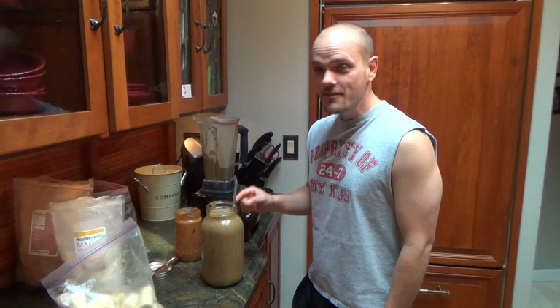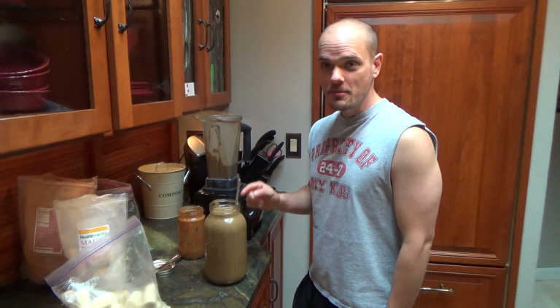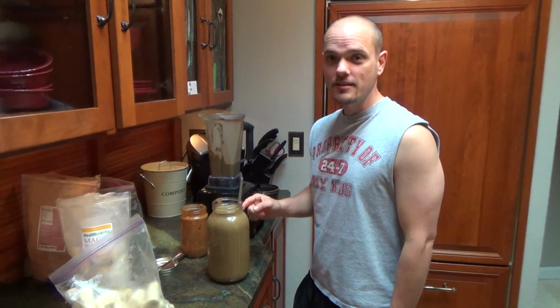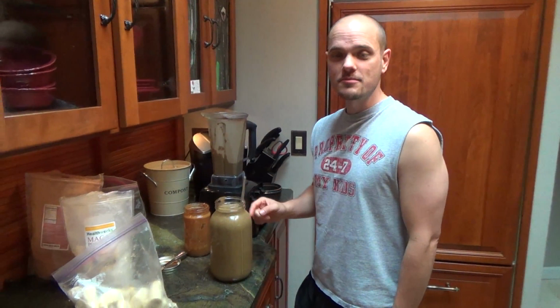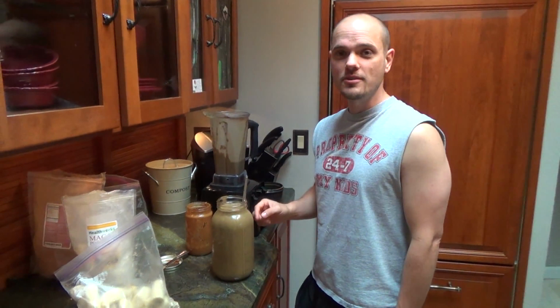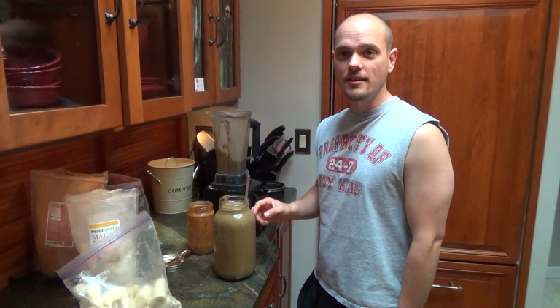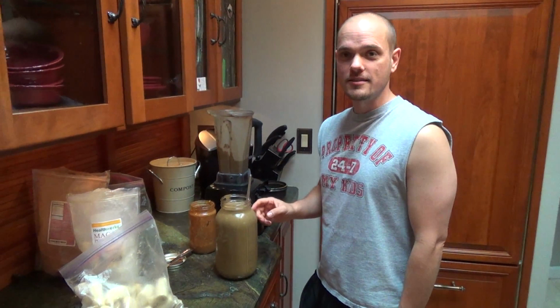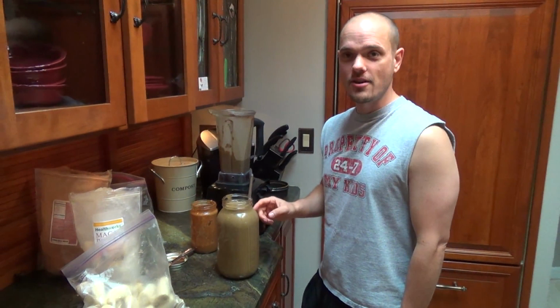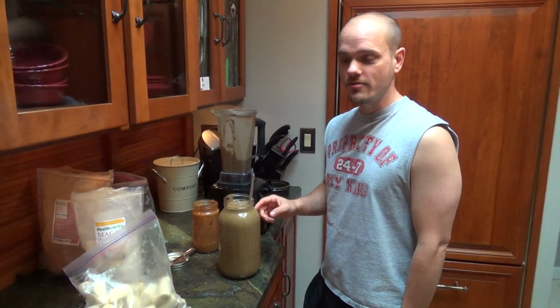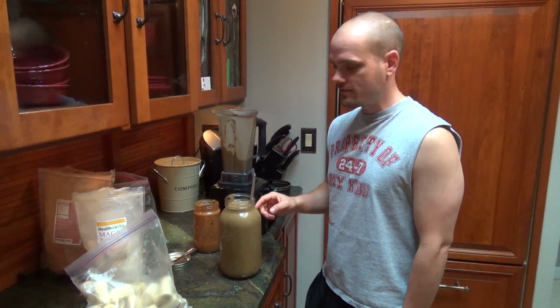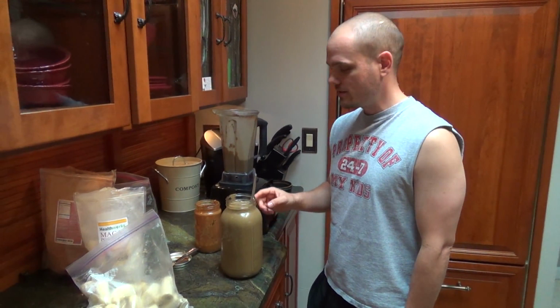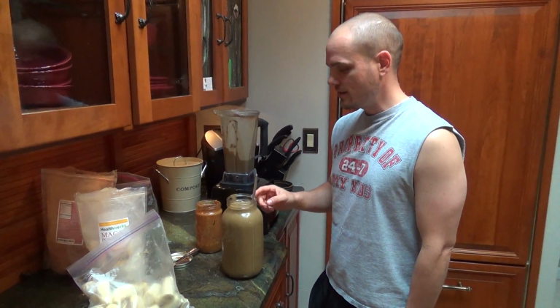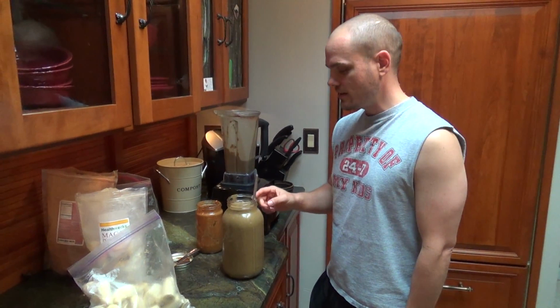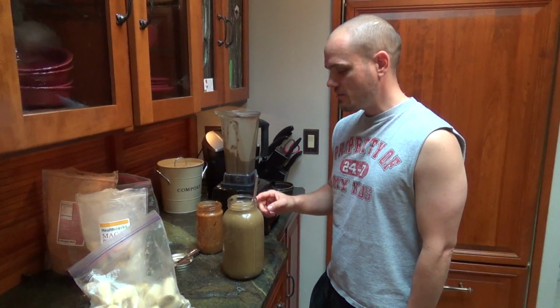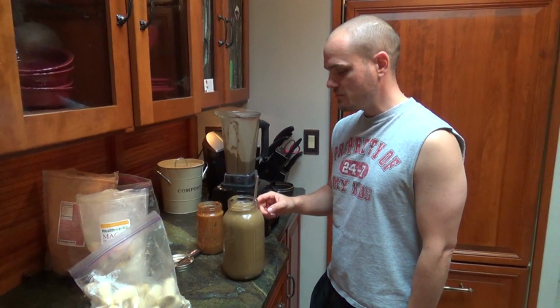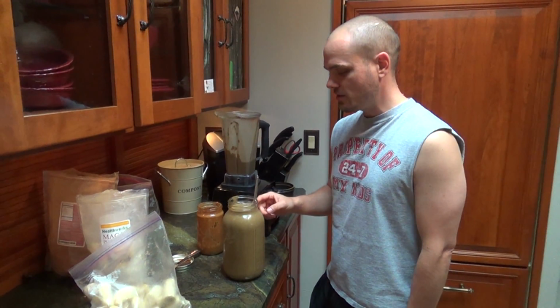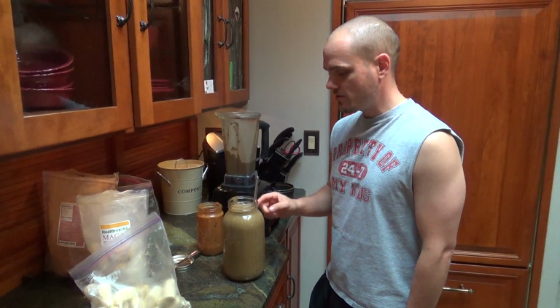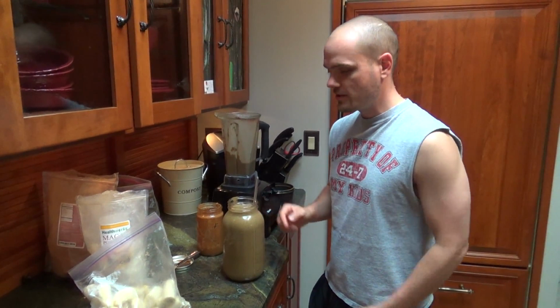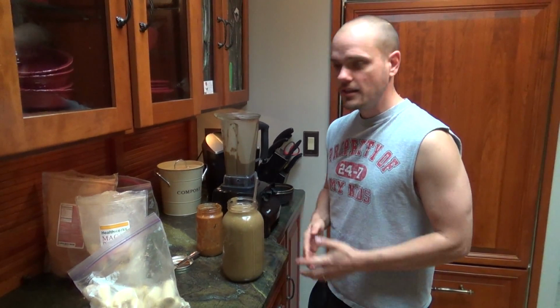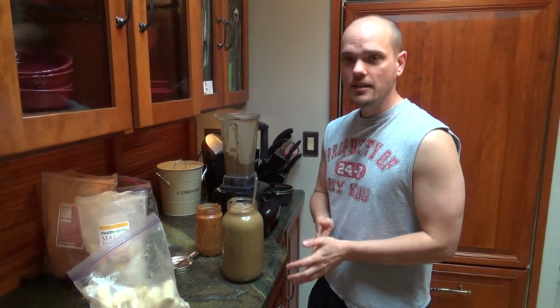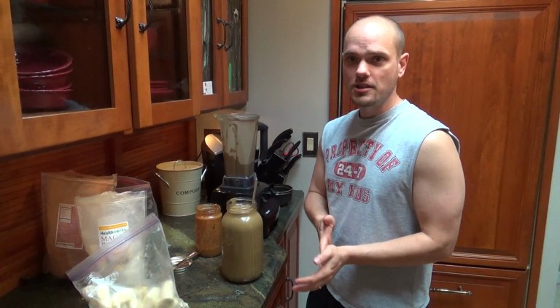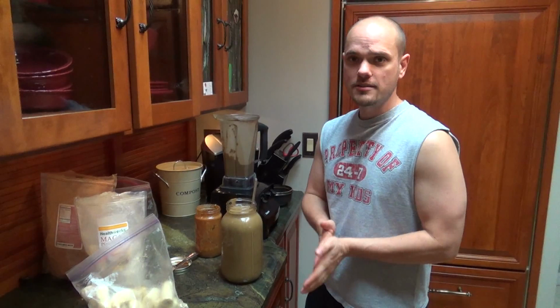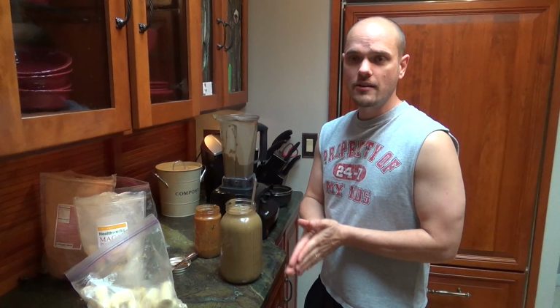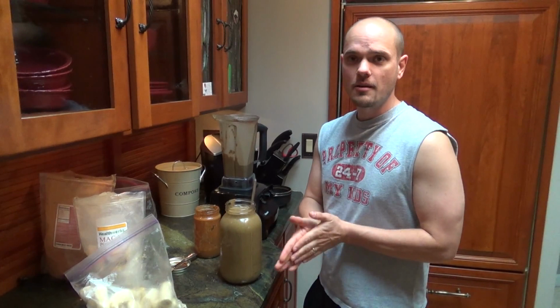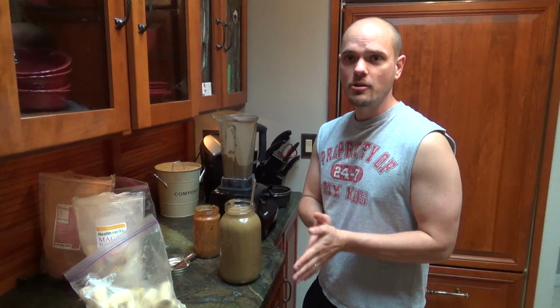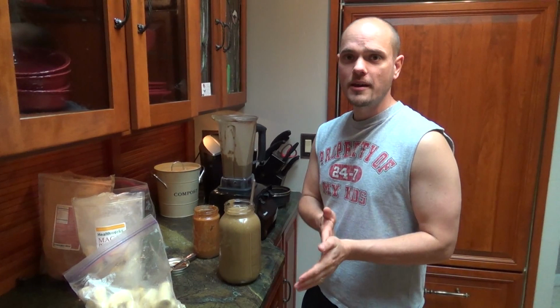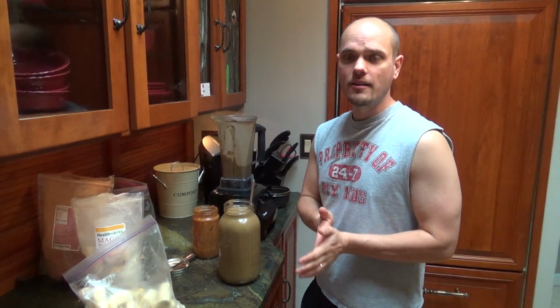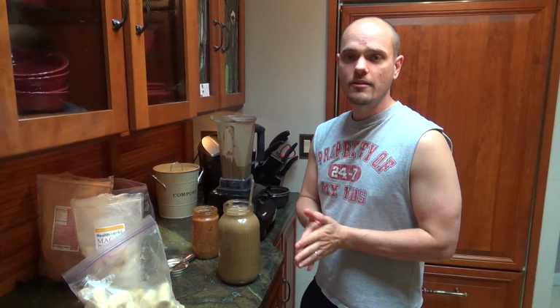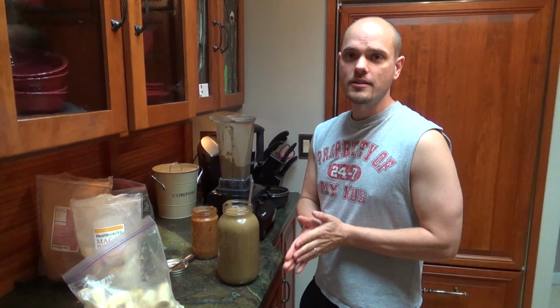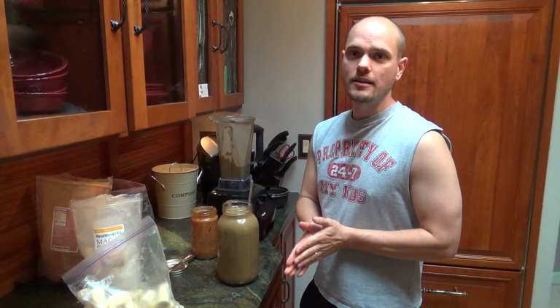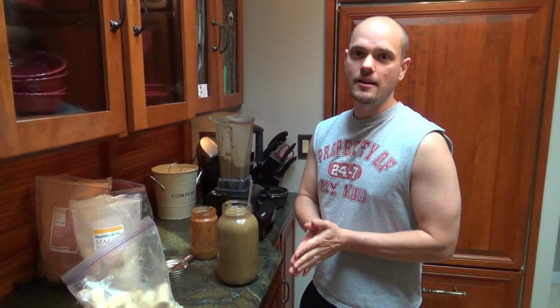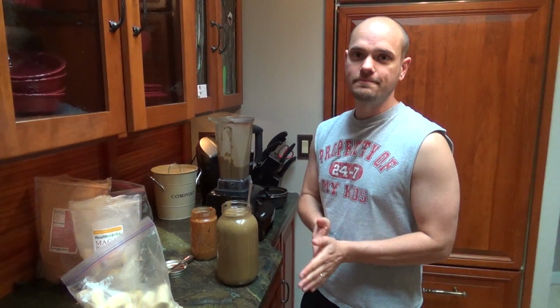If you make this smoothie let us know in the comments below and check us out at UphillBattleHealth.com.